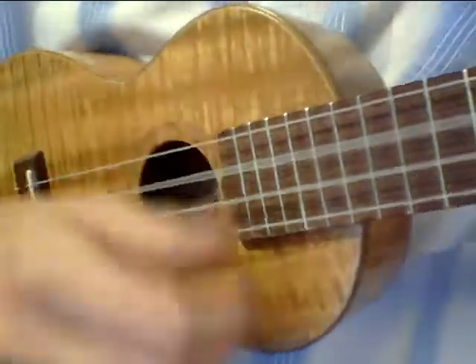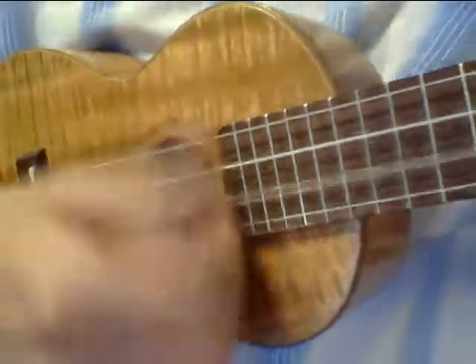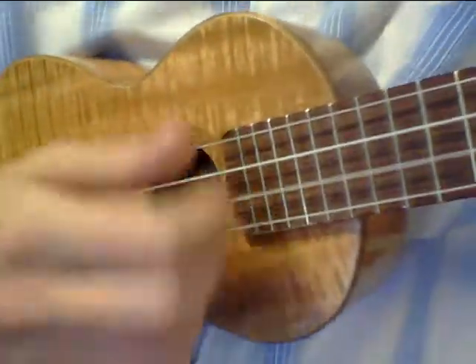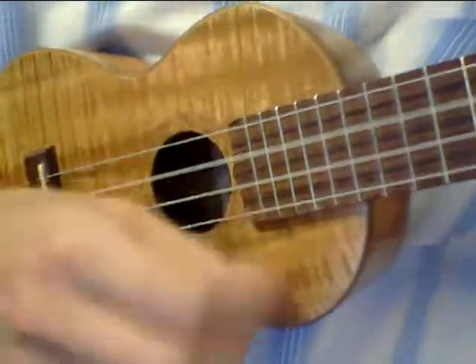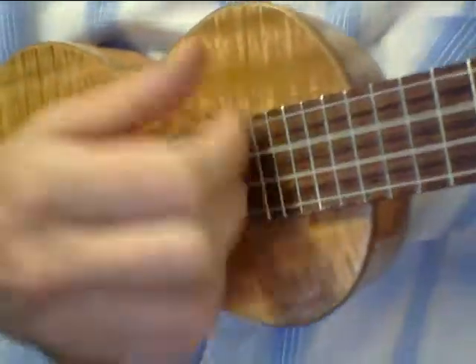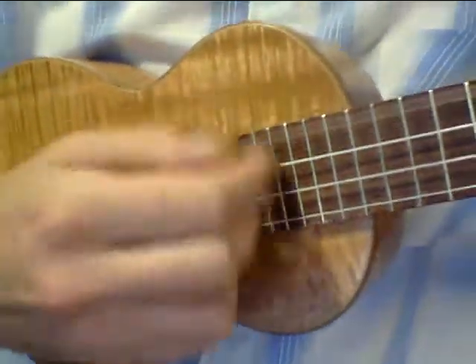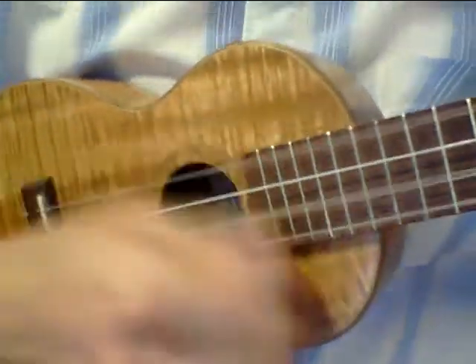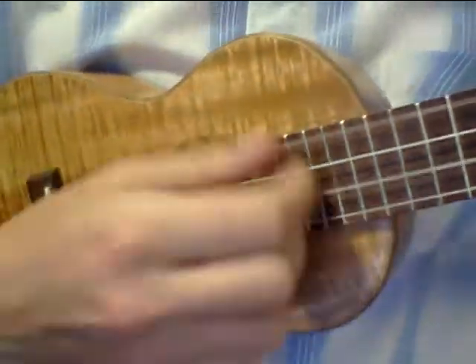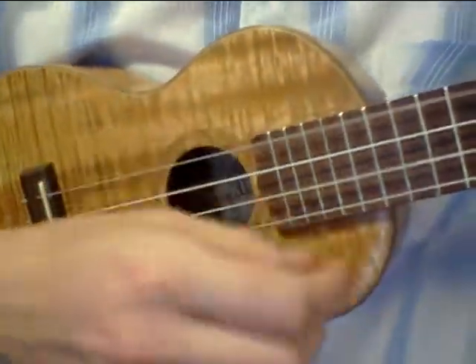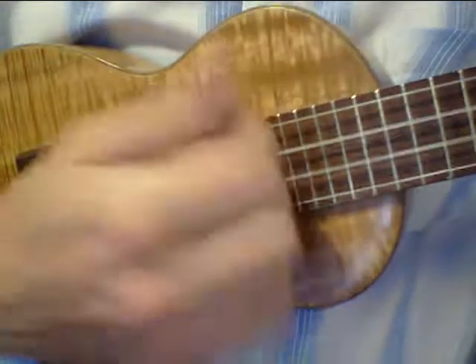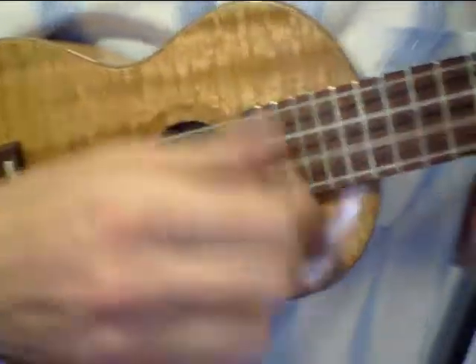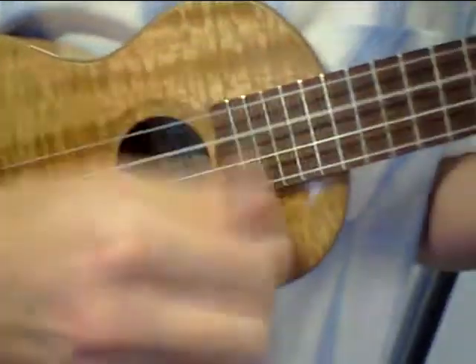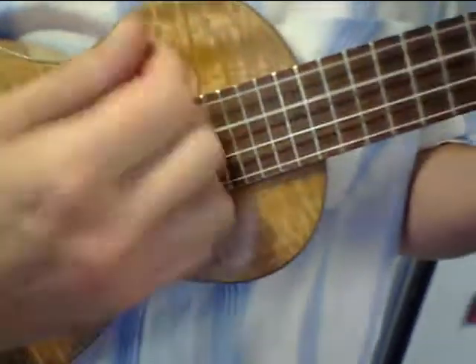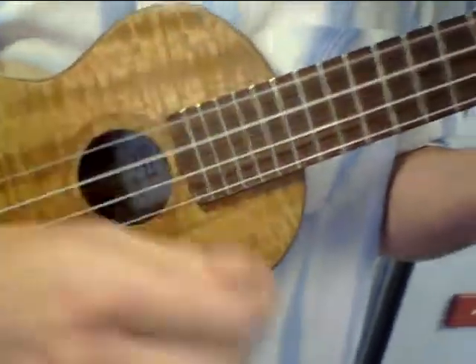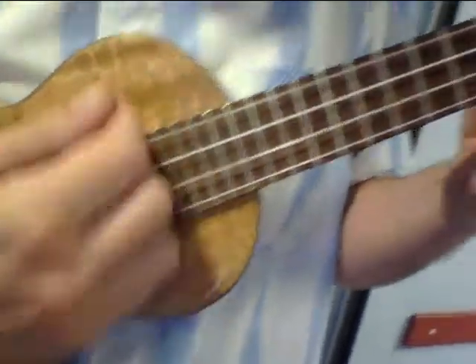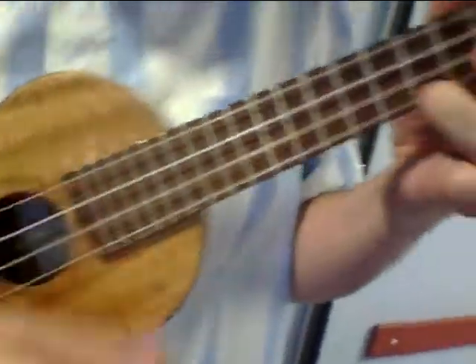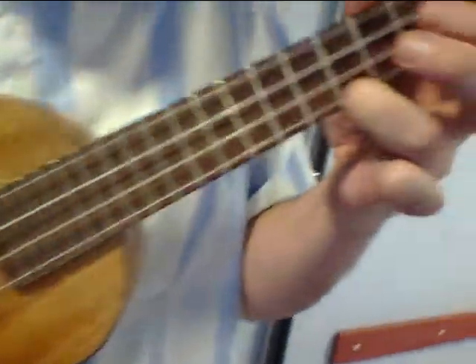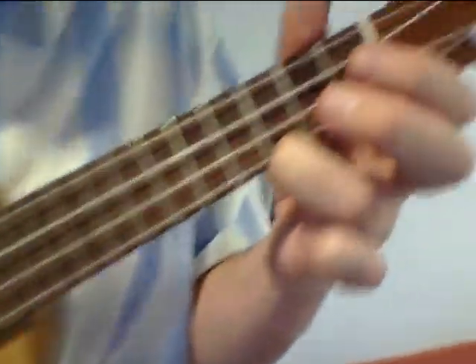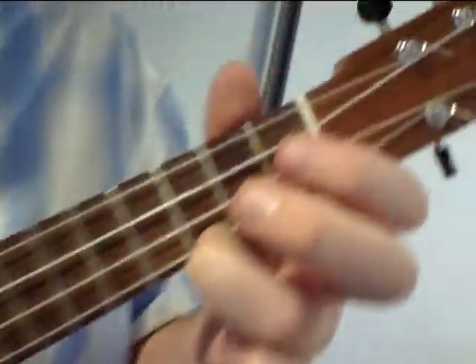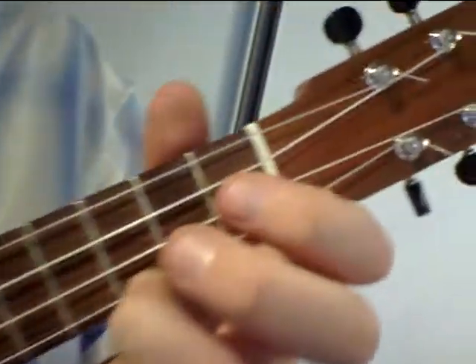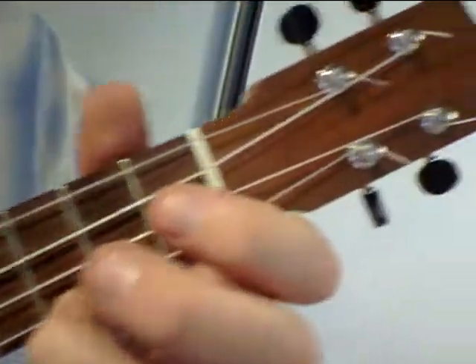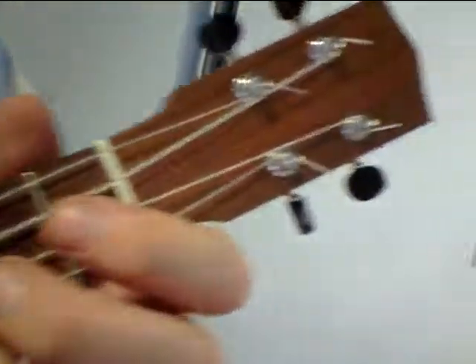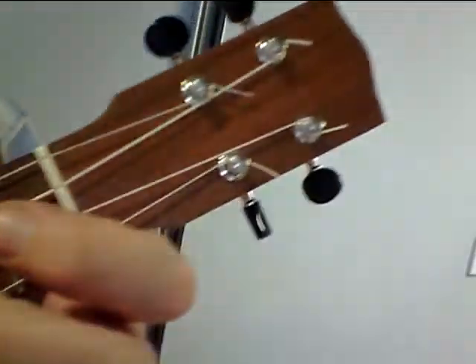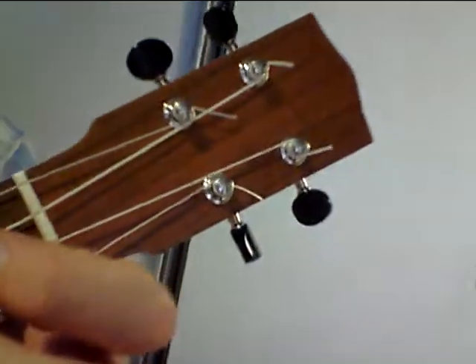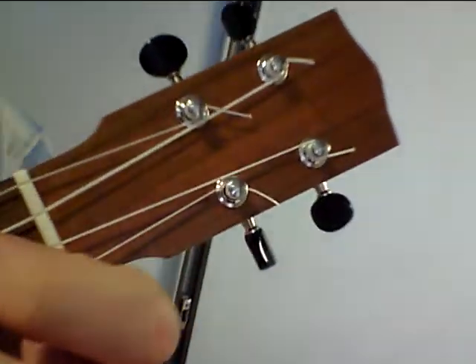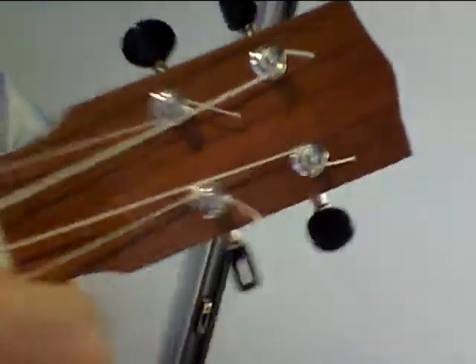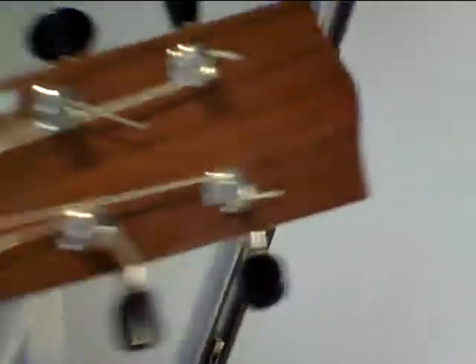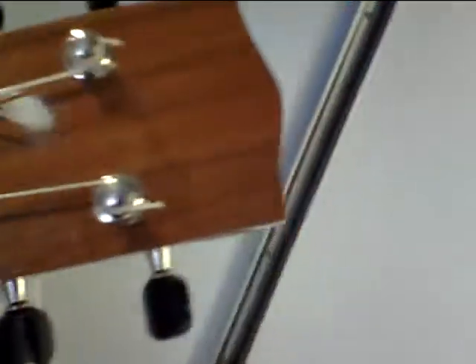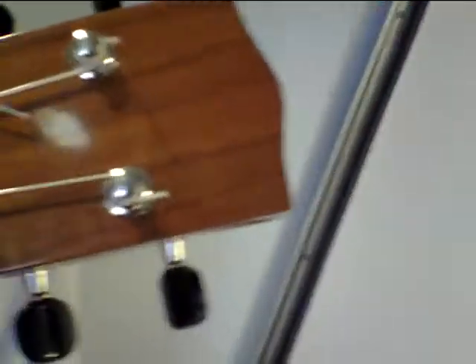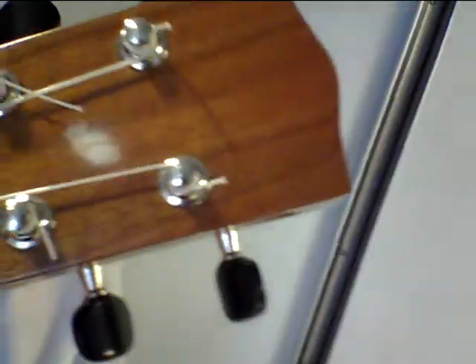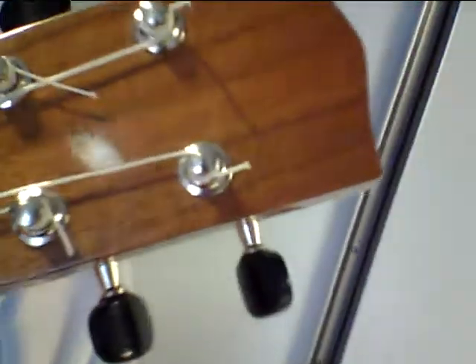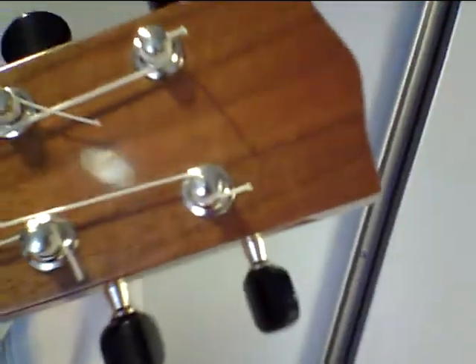There's plenty of sustain. Here's the headstock.